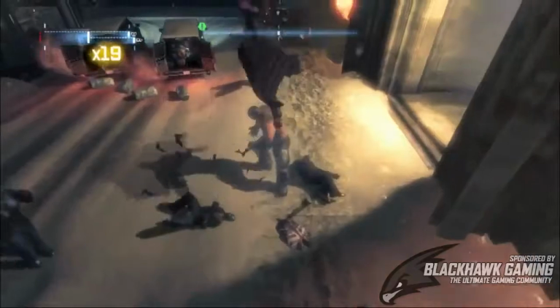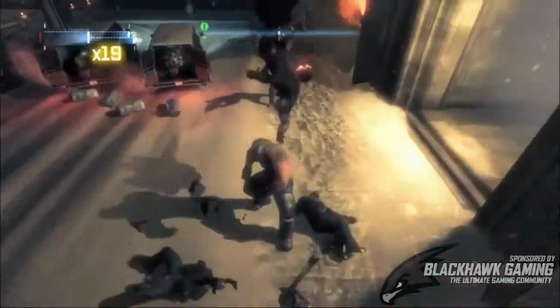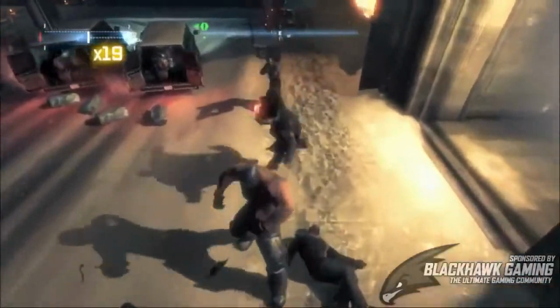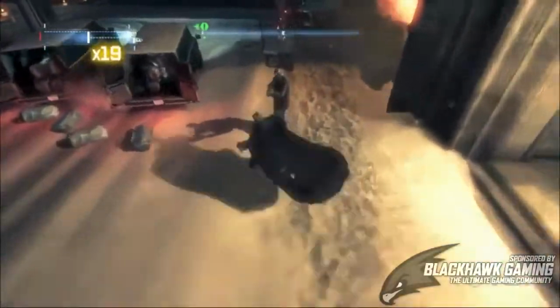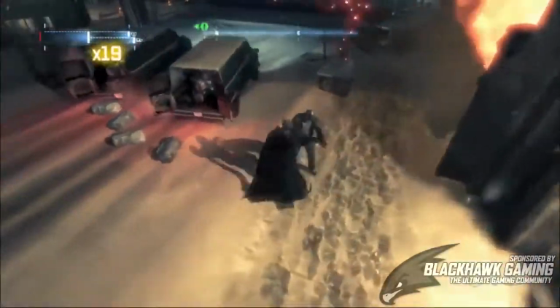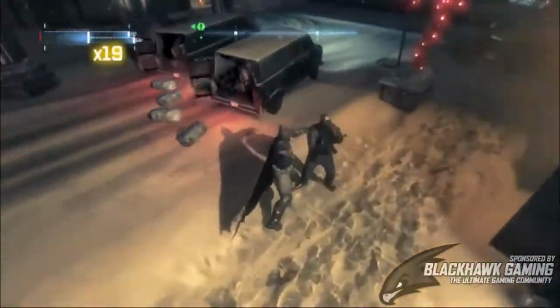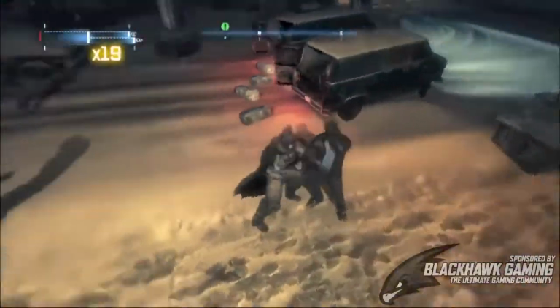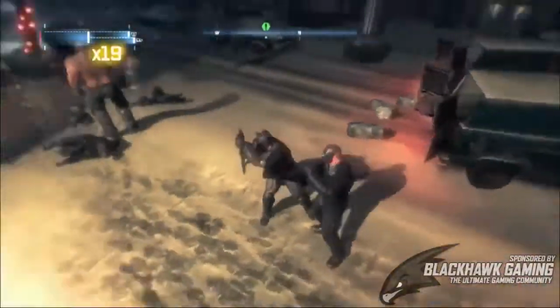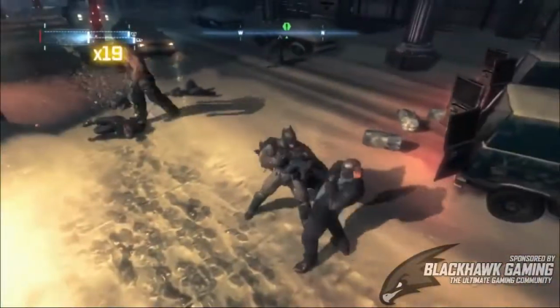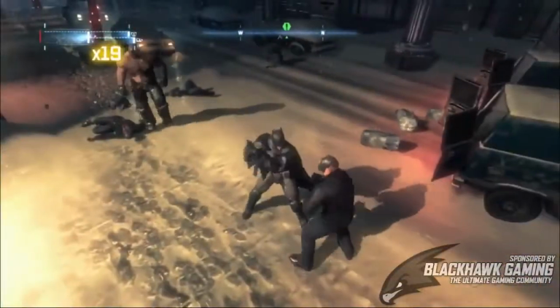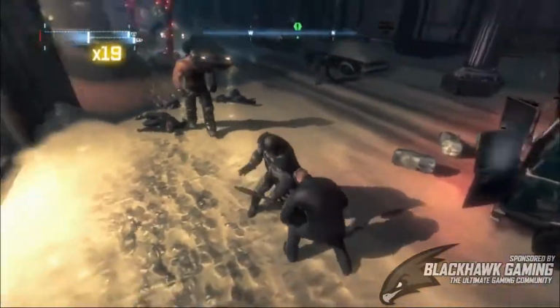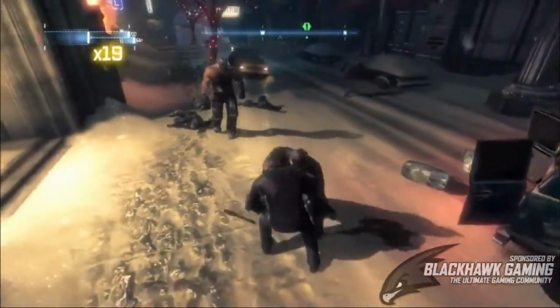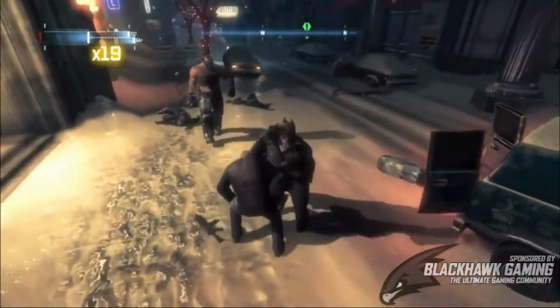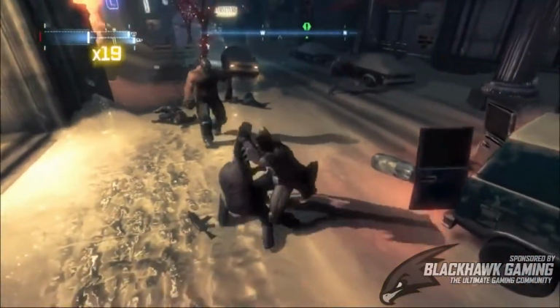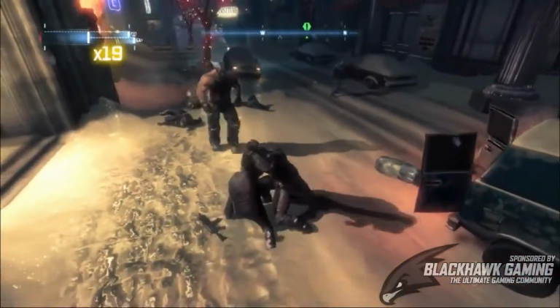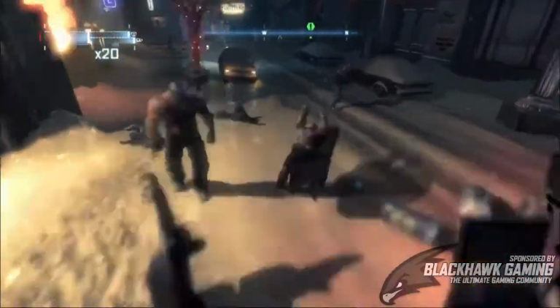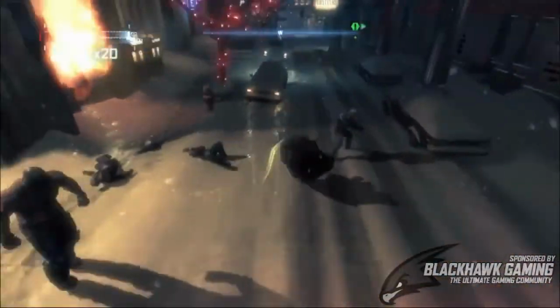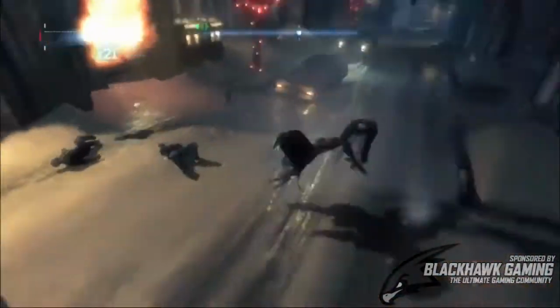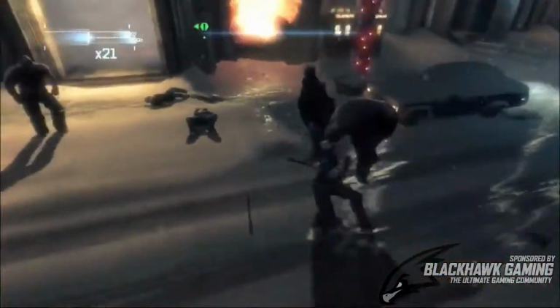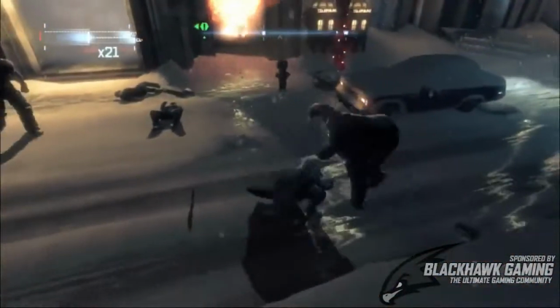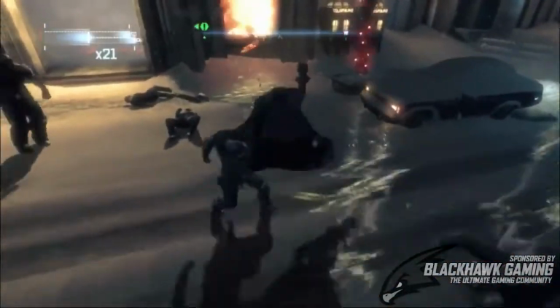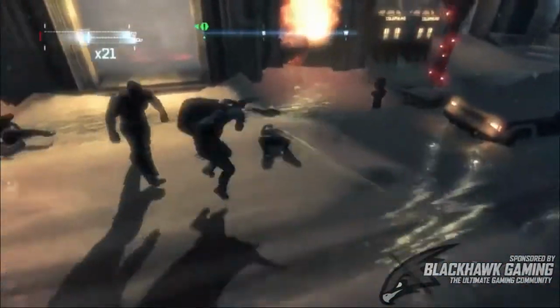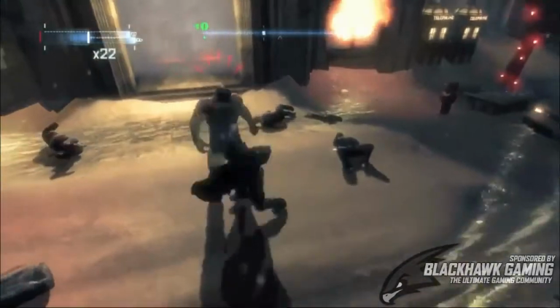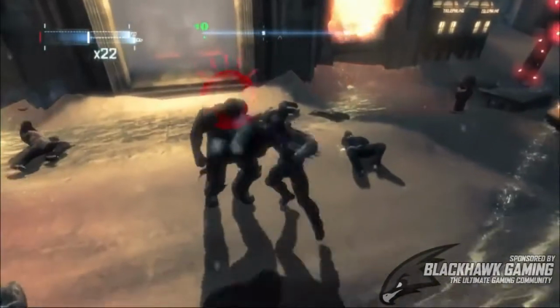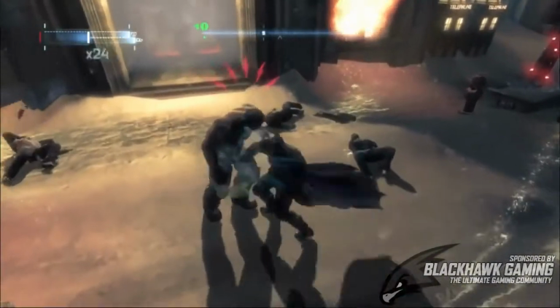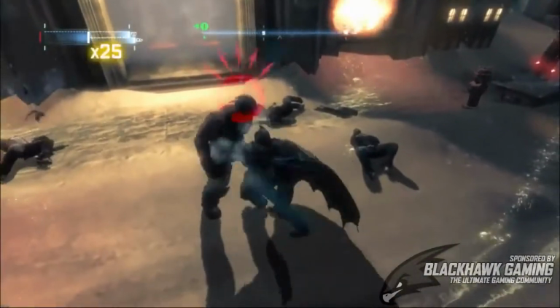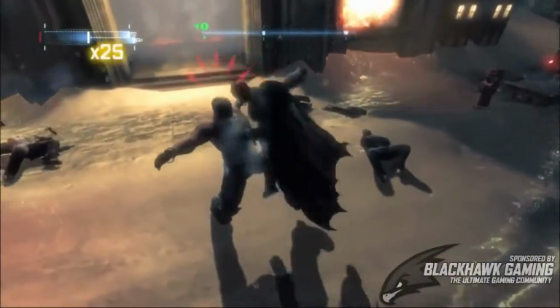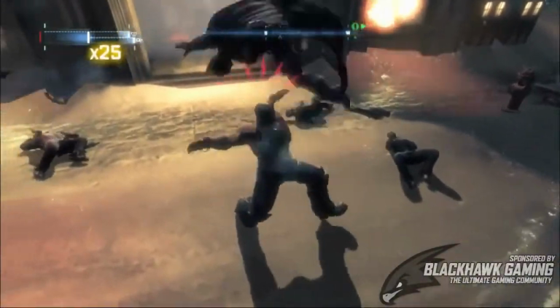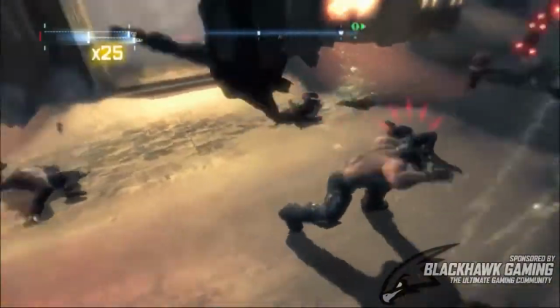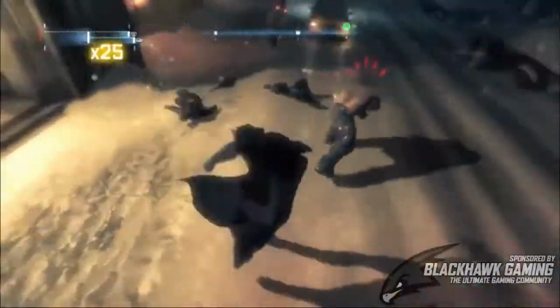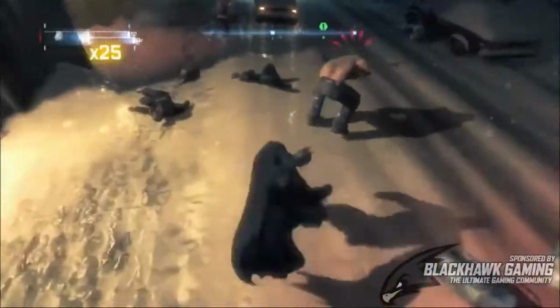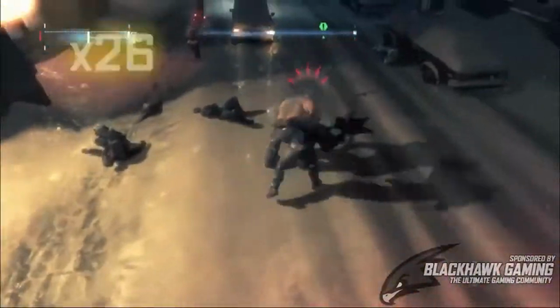Hey, what is up guys, this is Connor from Revolution X Games and today I have the Collector's Edition of Arkham Origins to talk about.